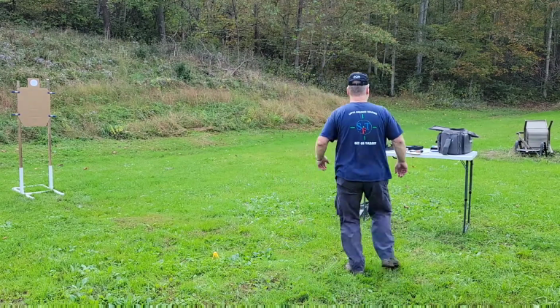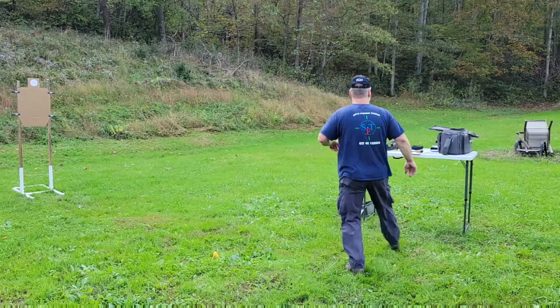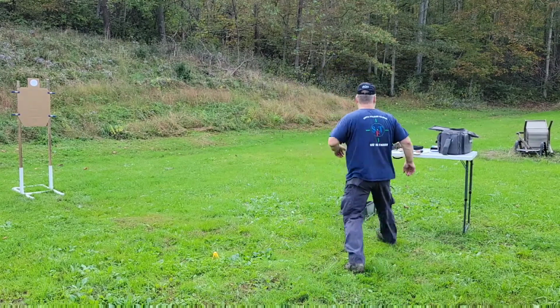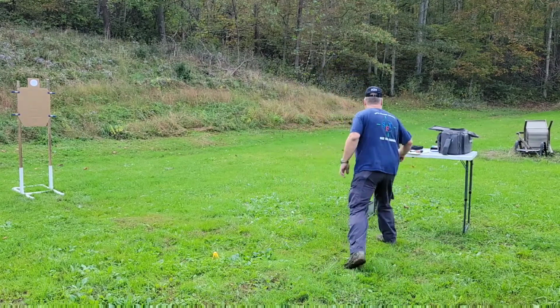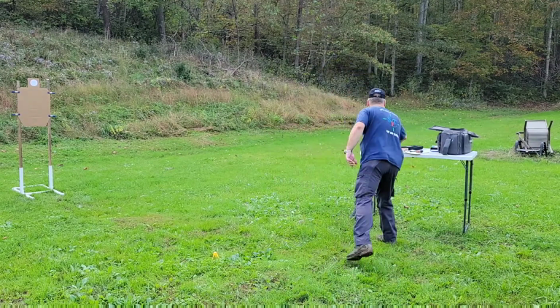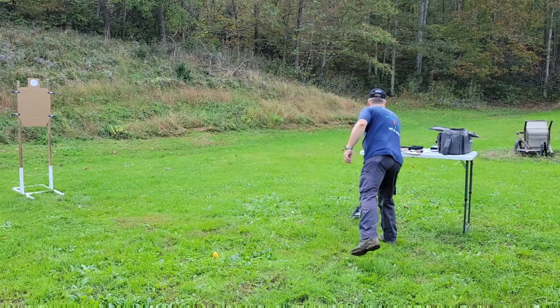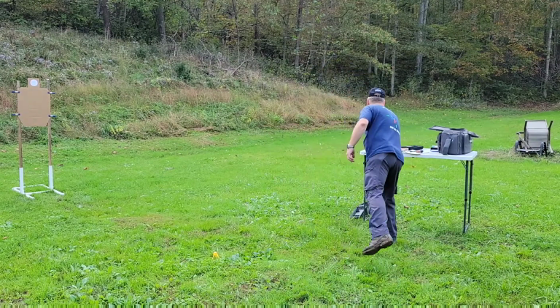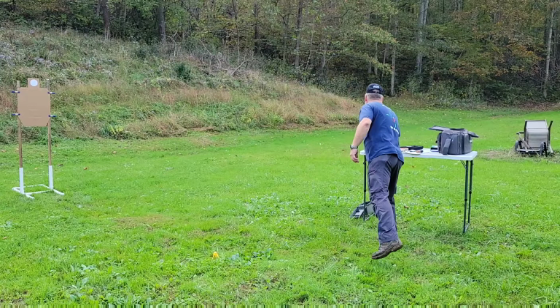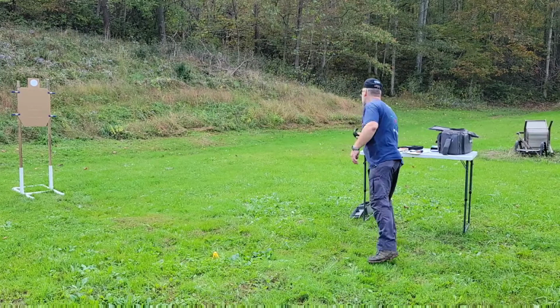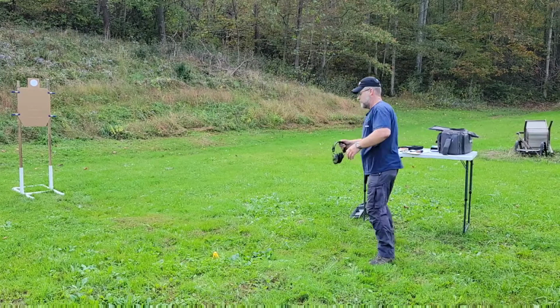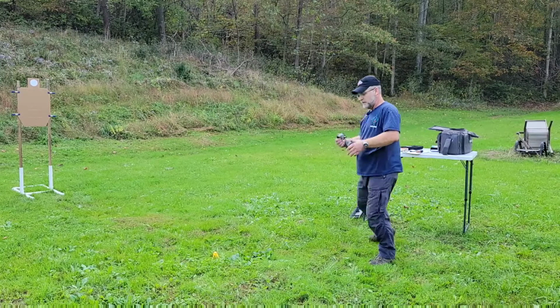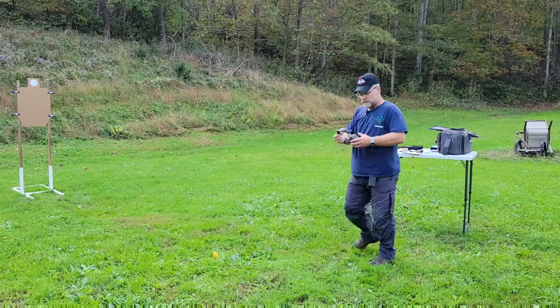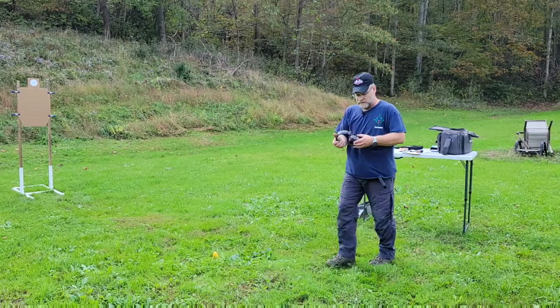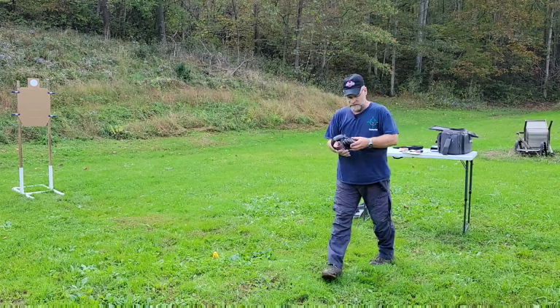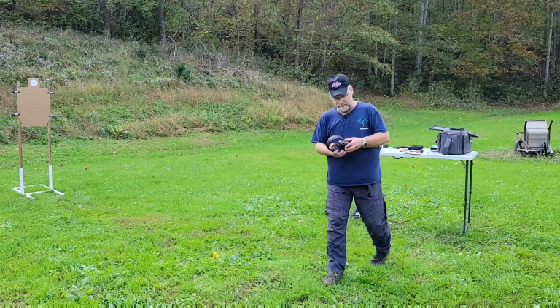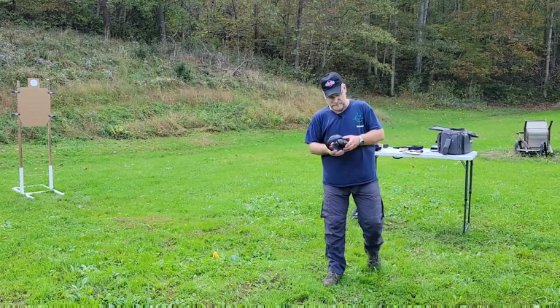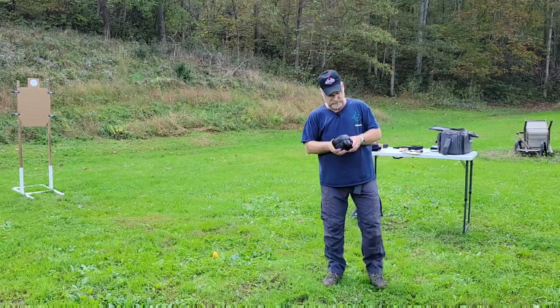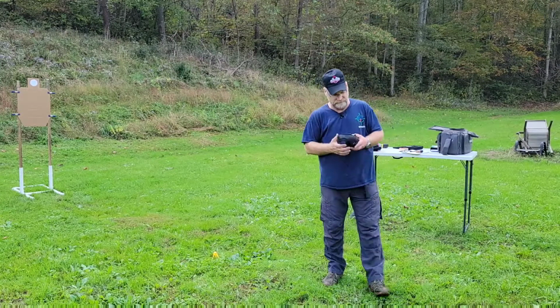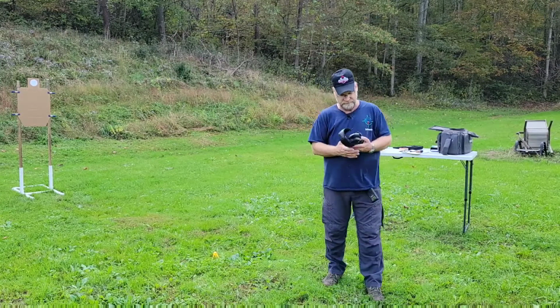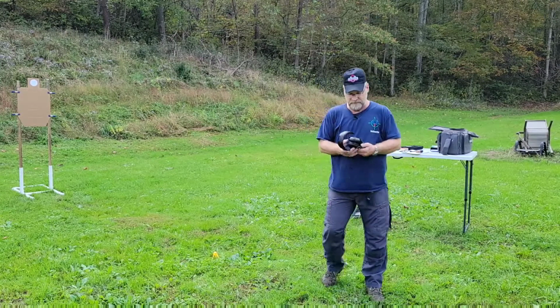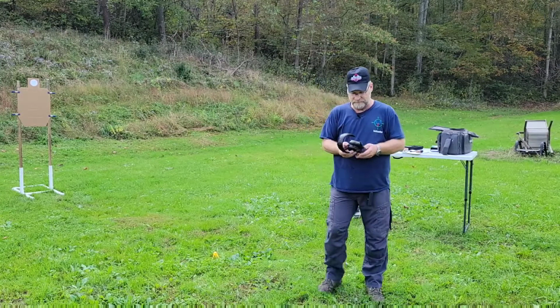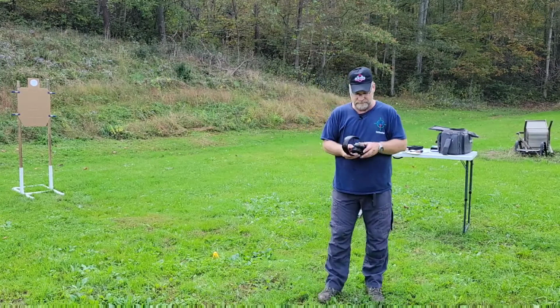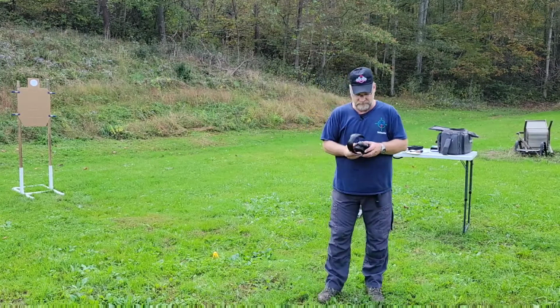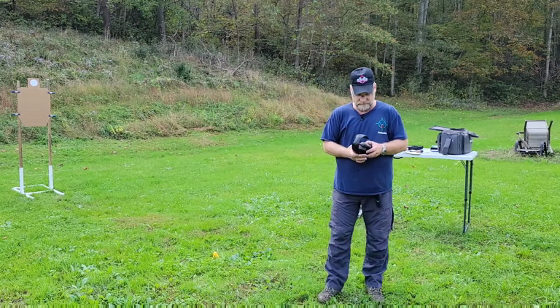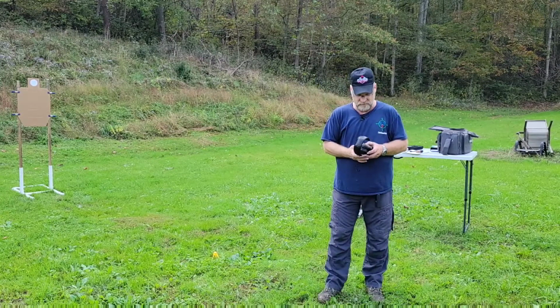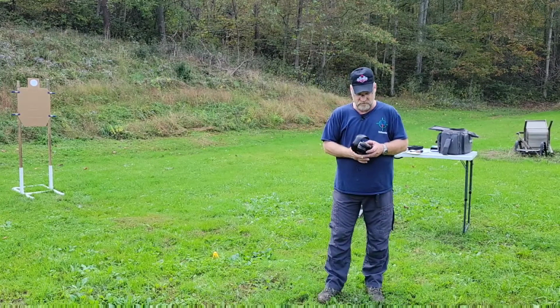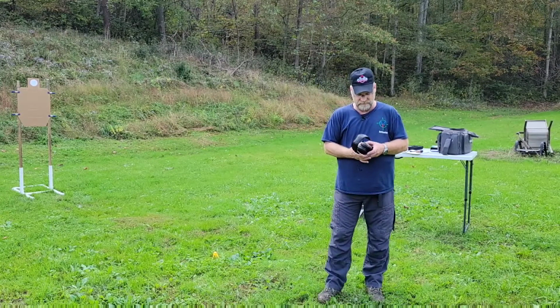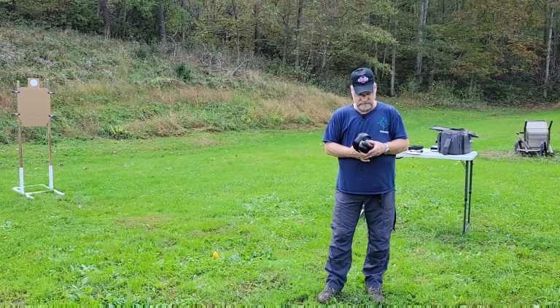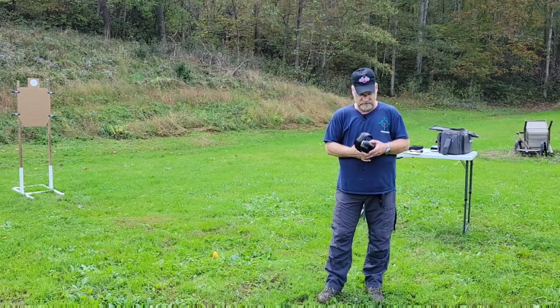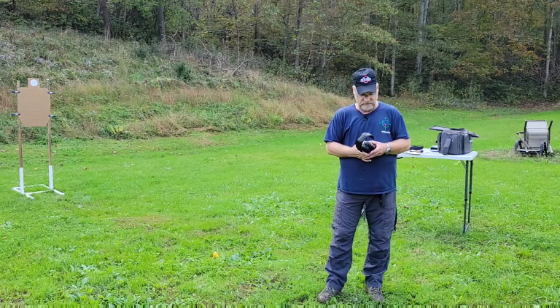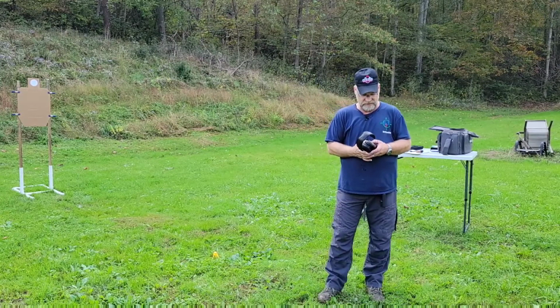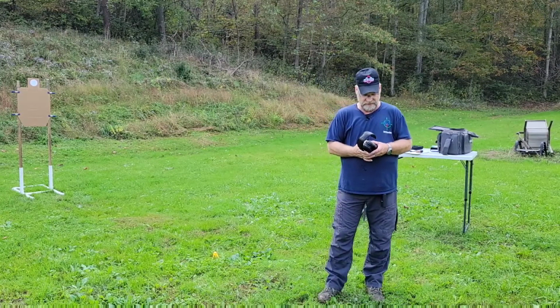Almost forgot my ear protection — yep, don't forget that.